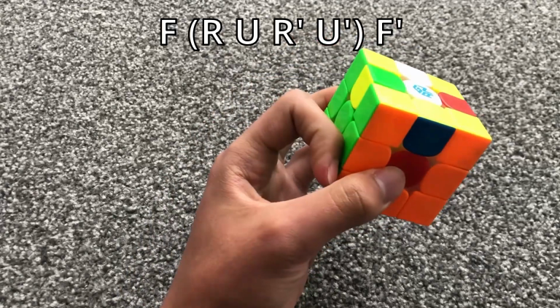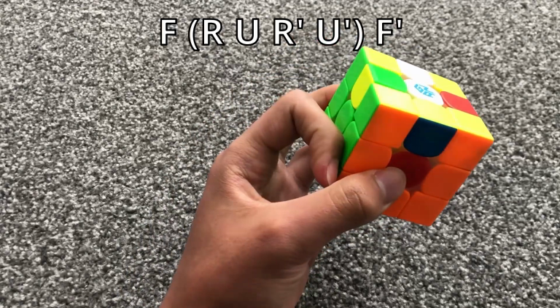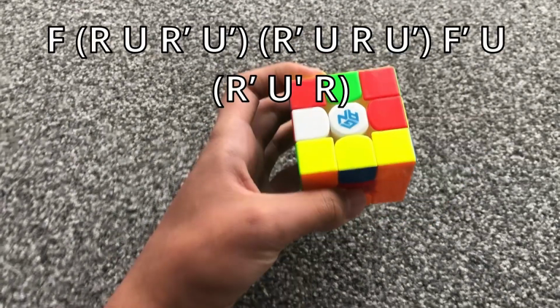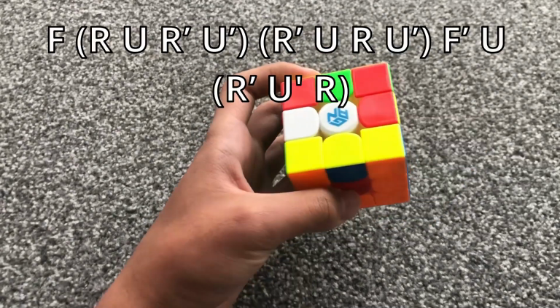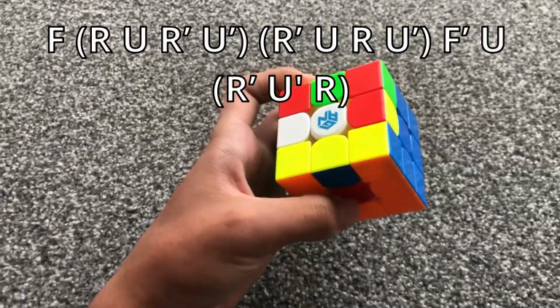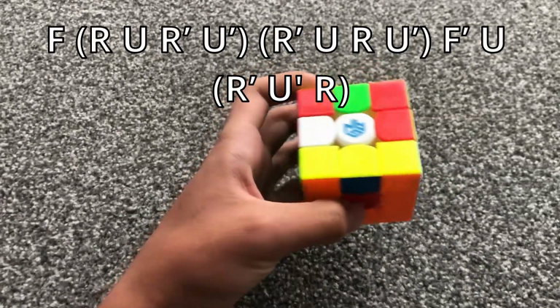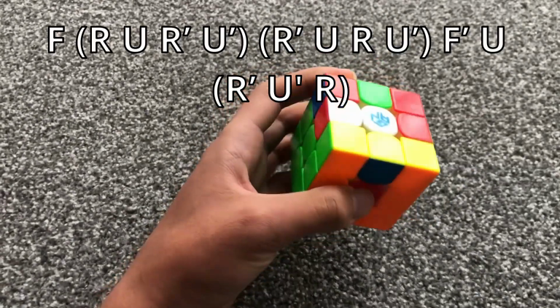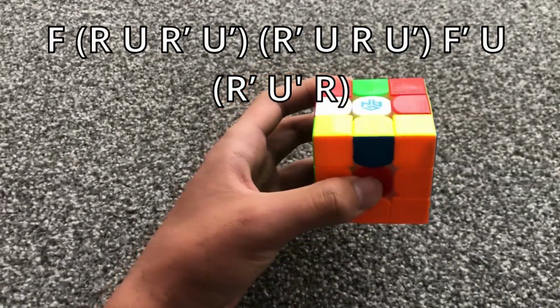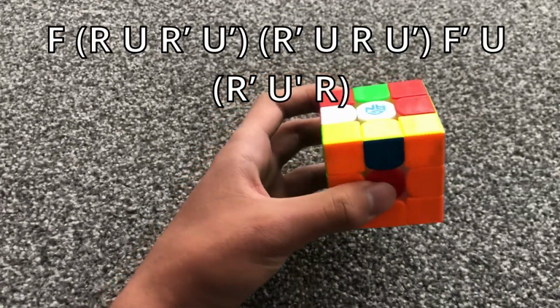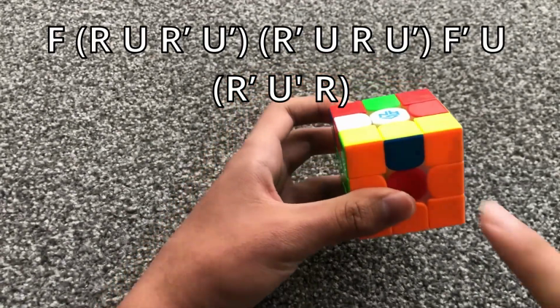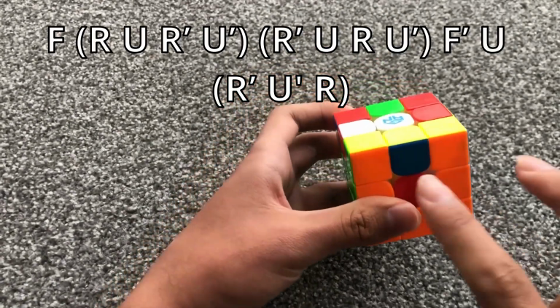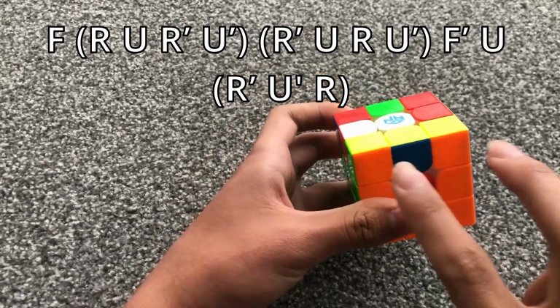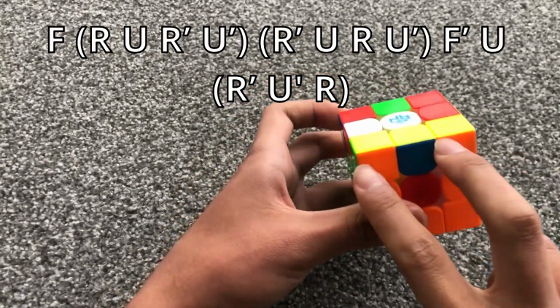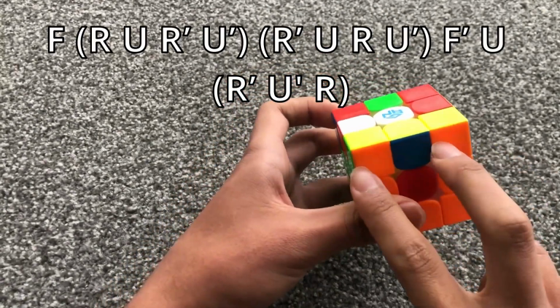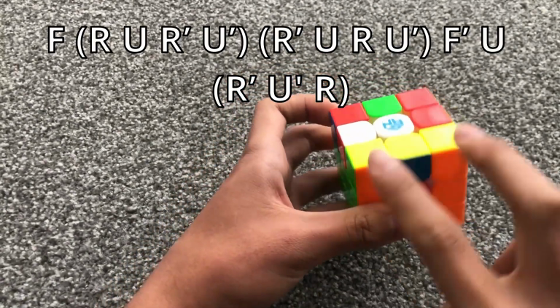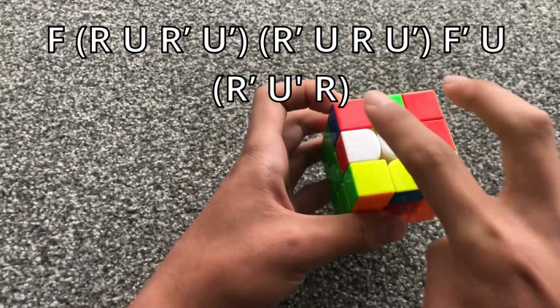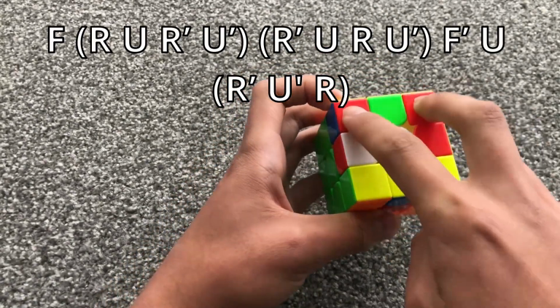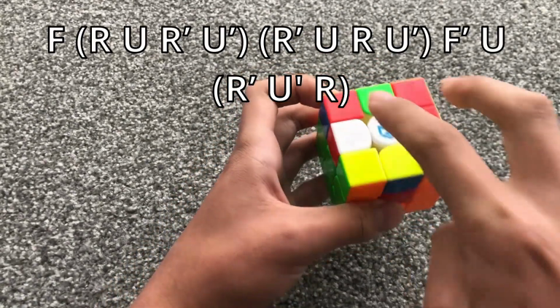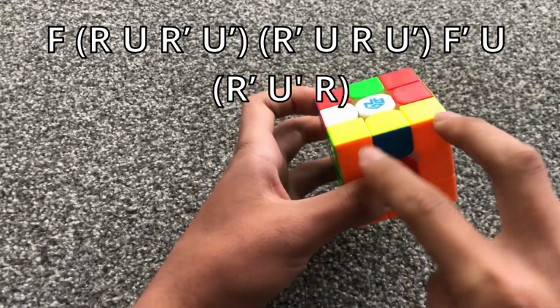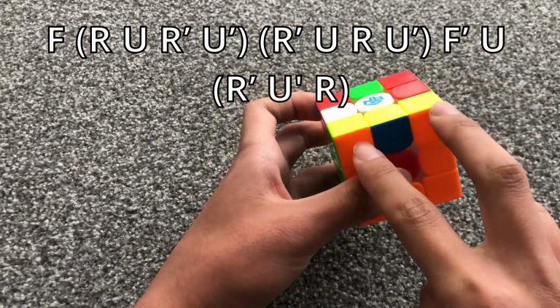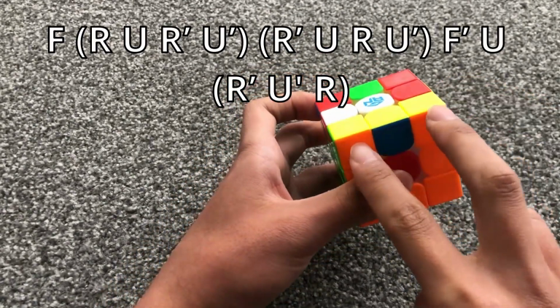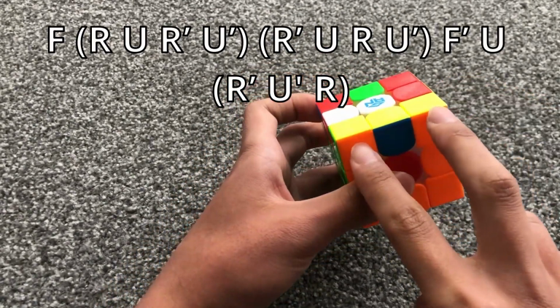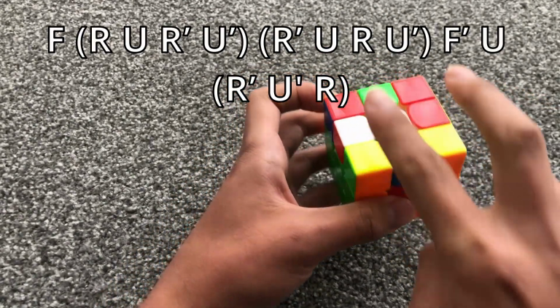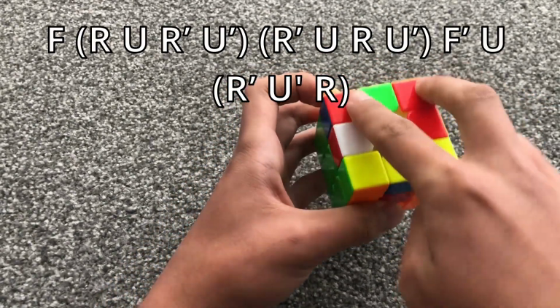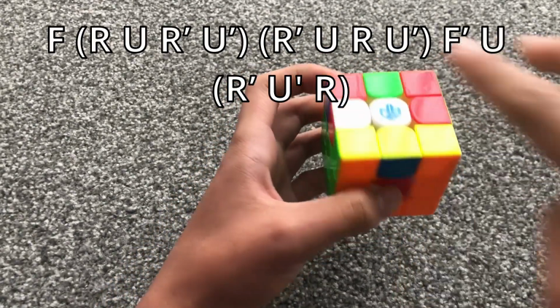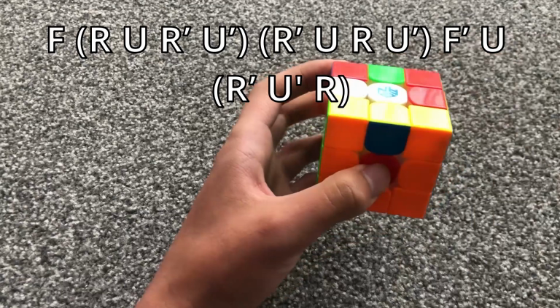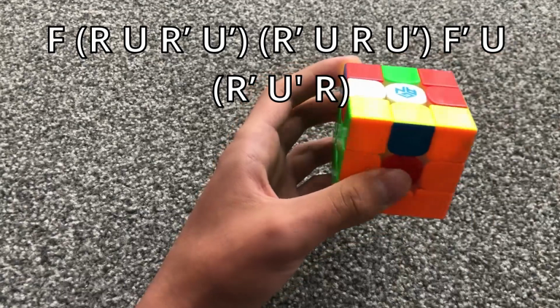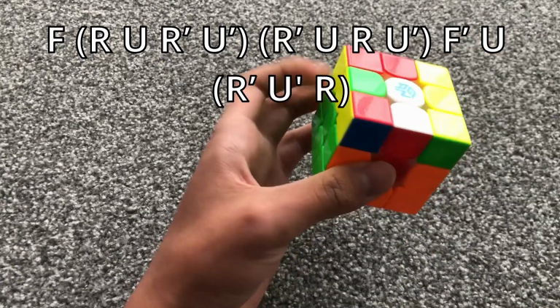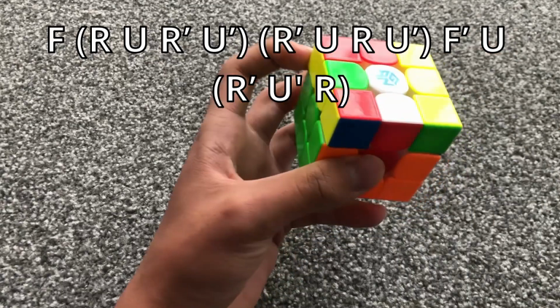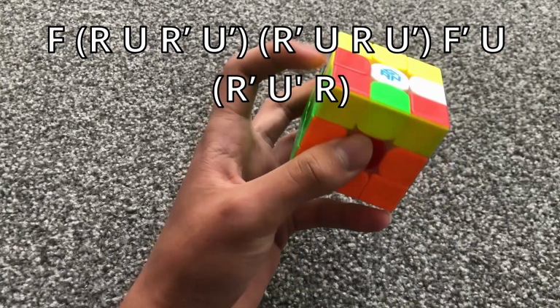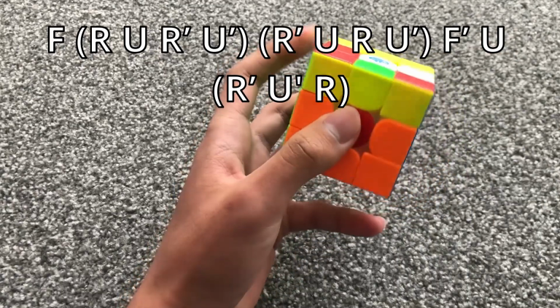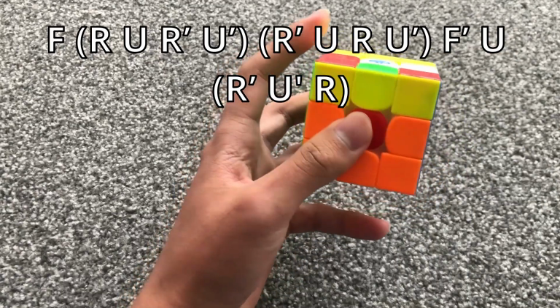When you have two horizontal bars, you do this algorithm.